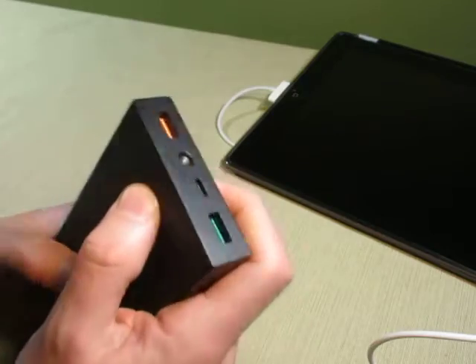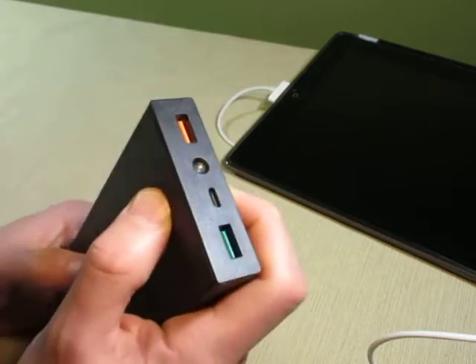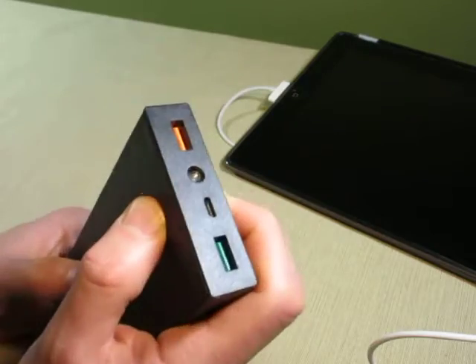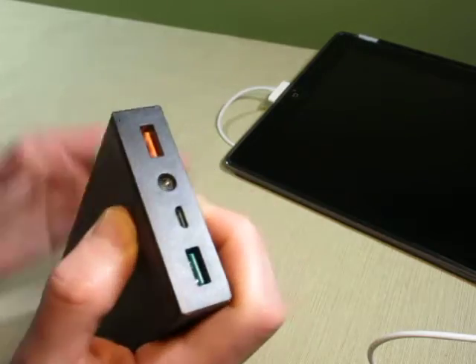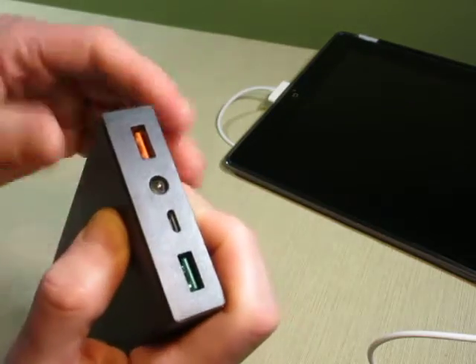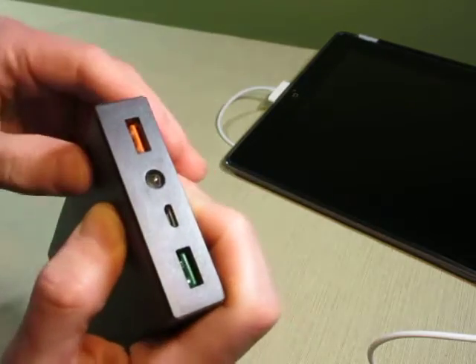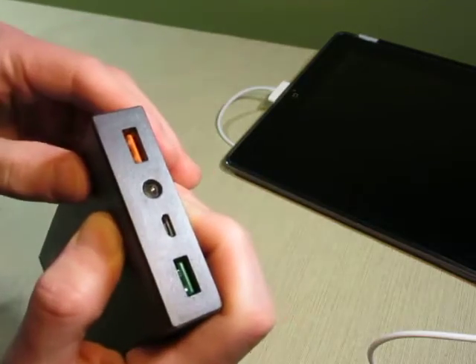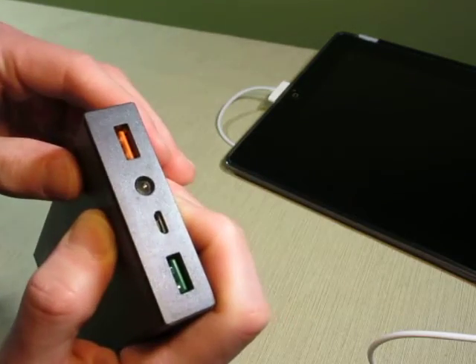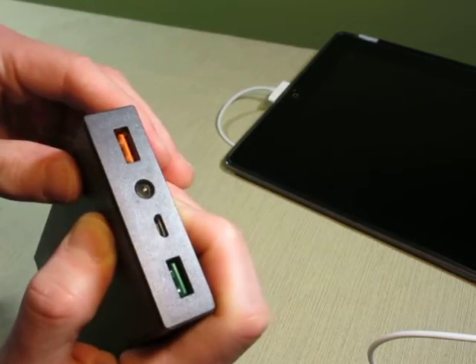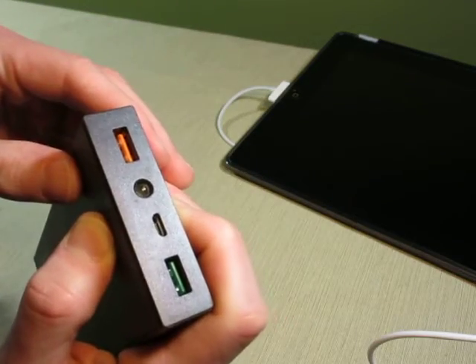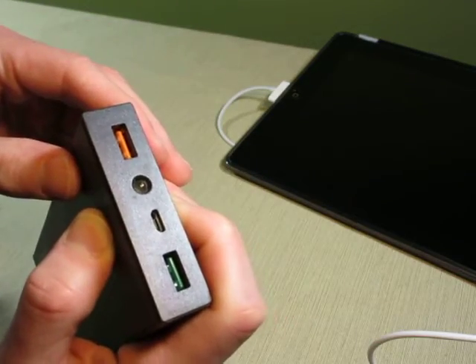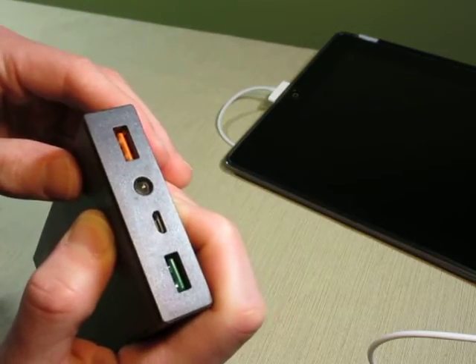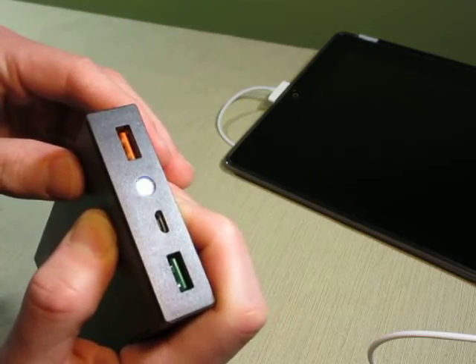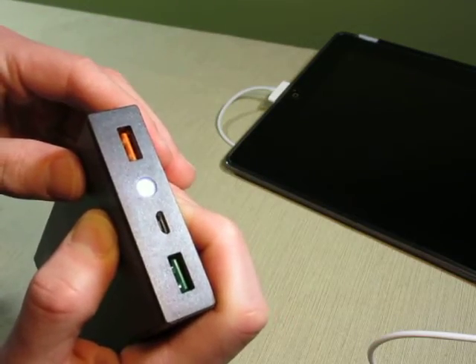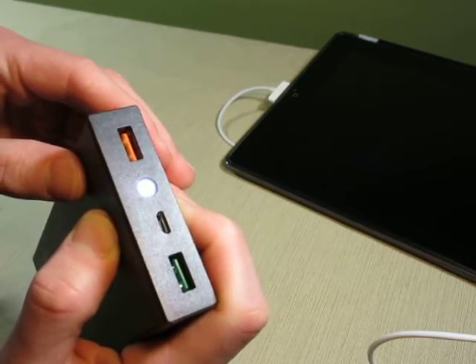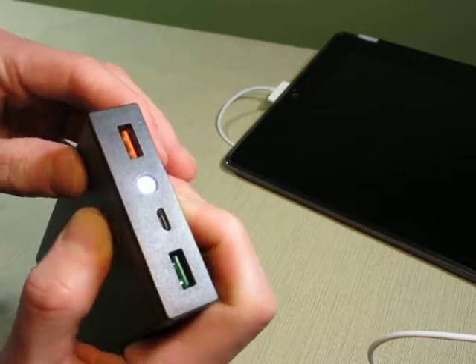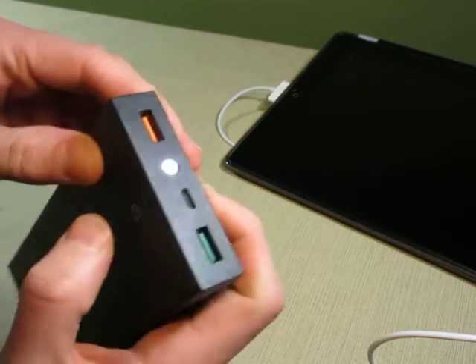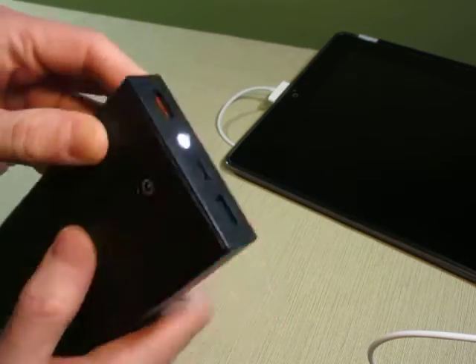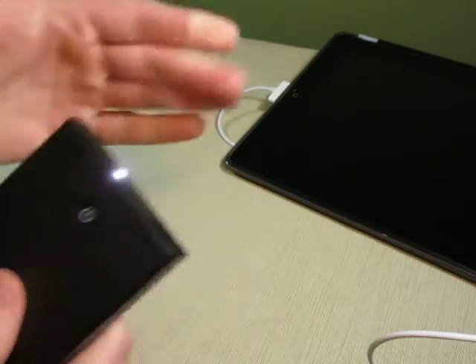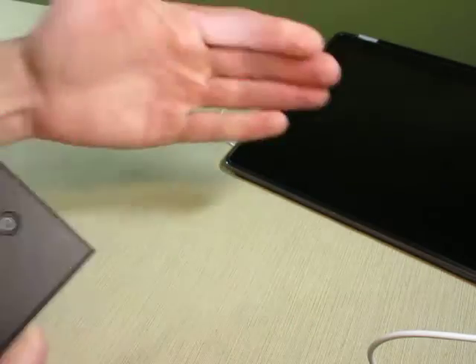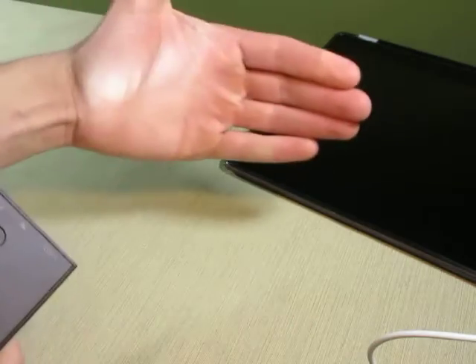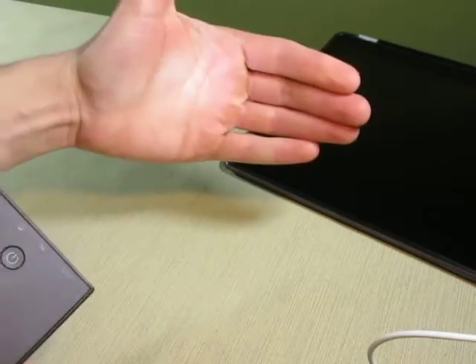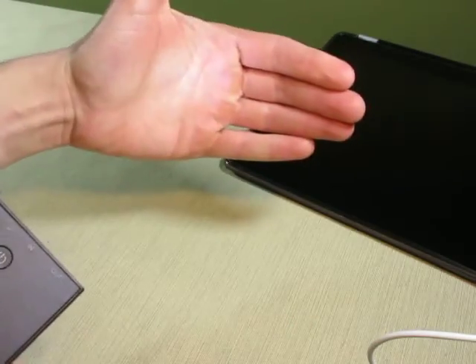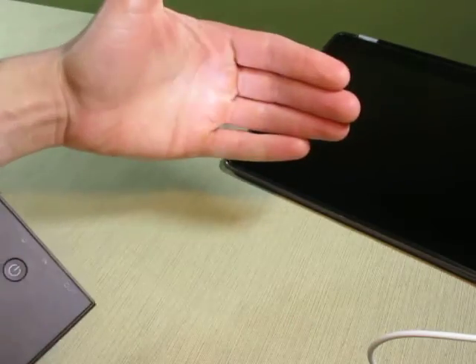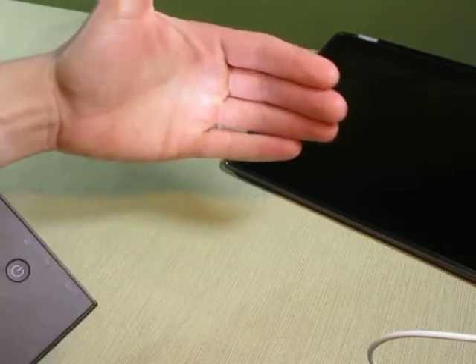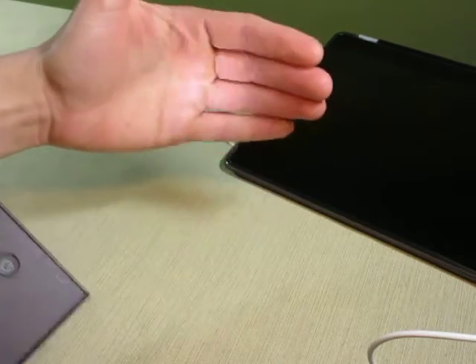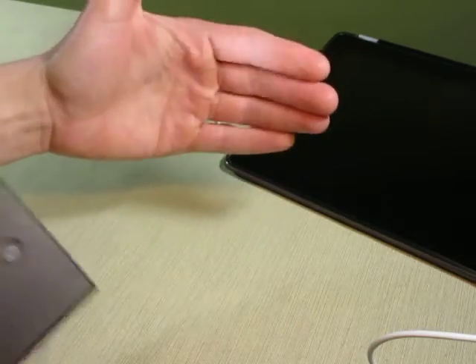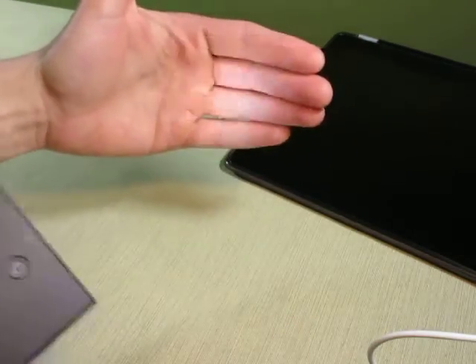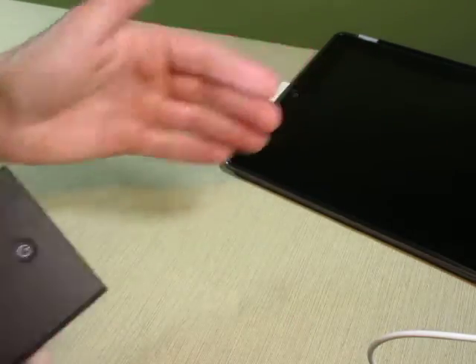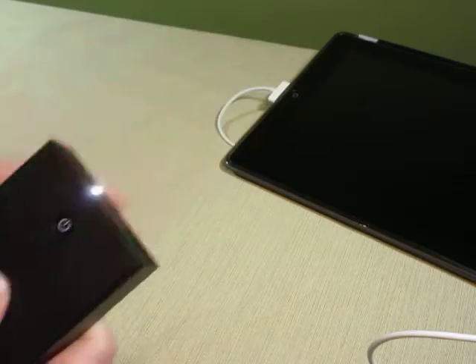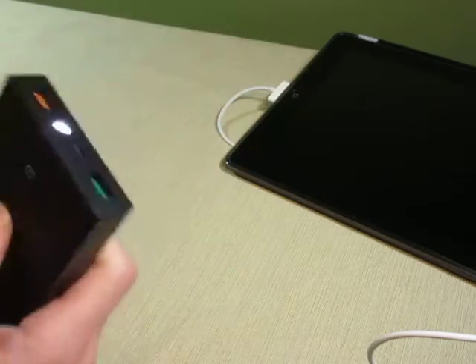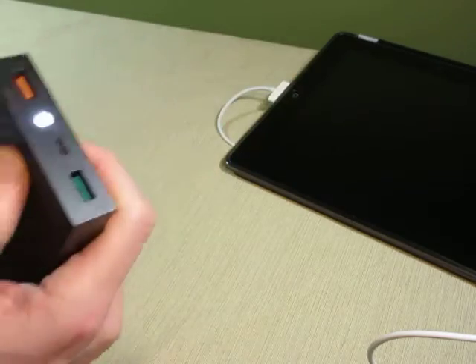If you hold down the power button, a LED flashlight comes on, and that can help you find your way in the dark.